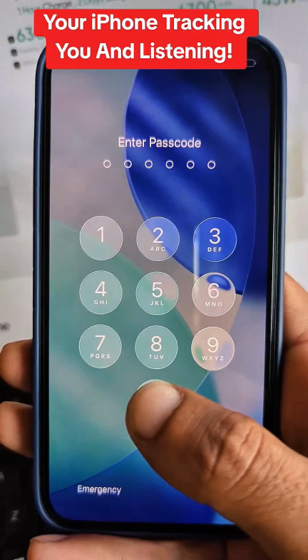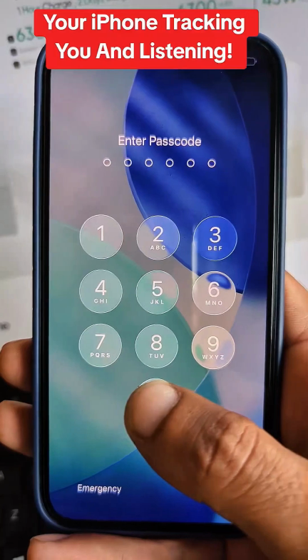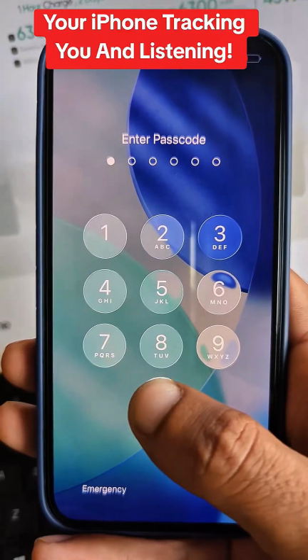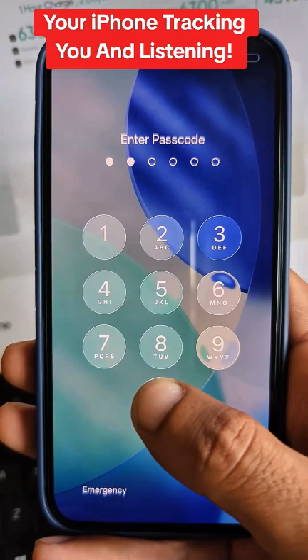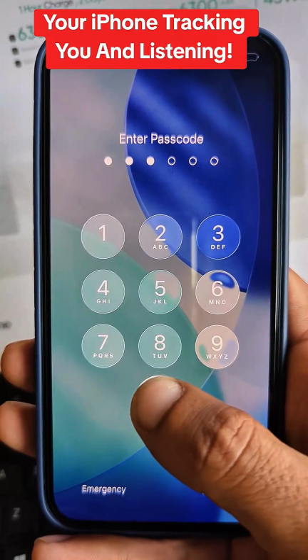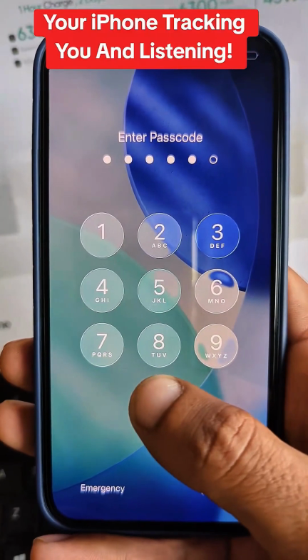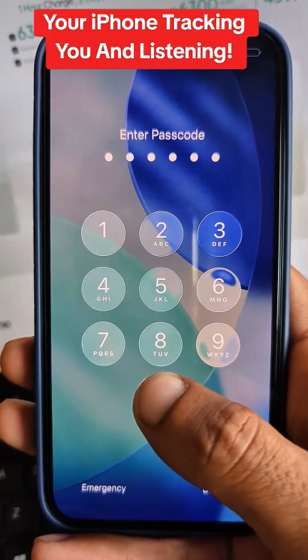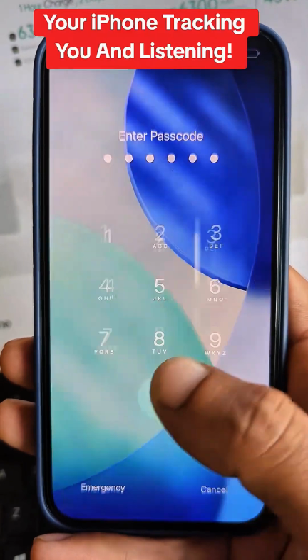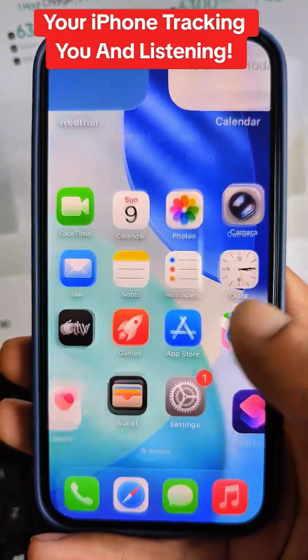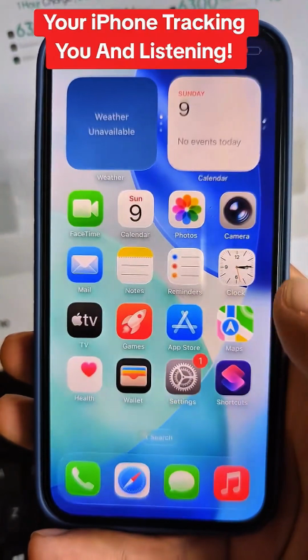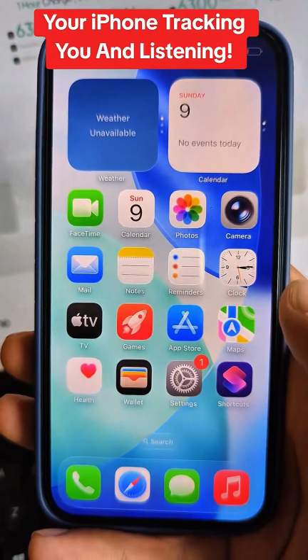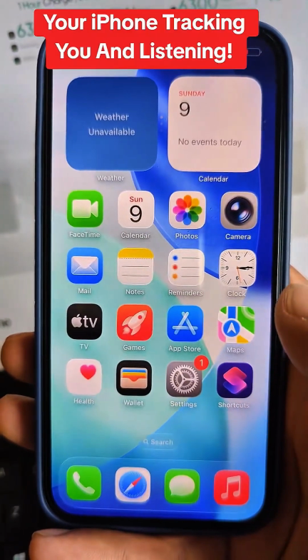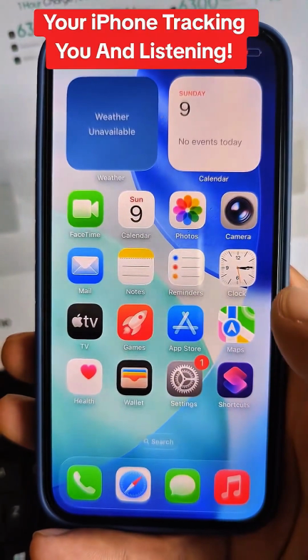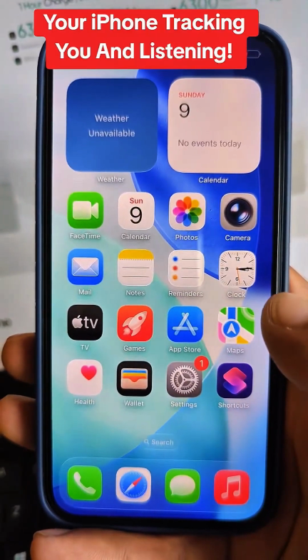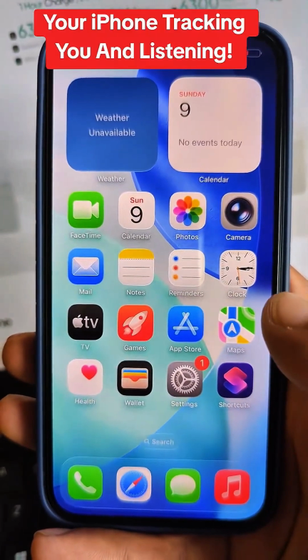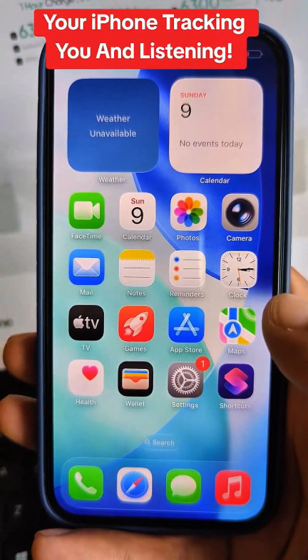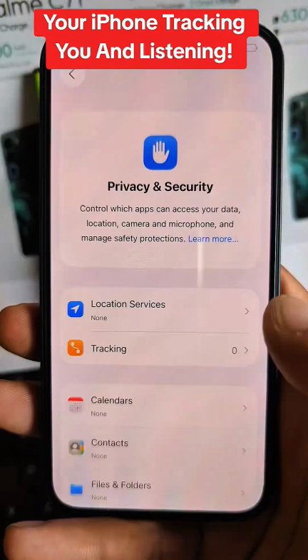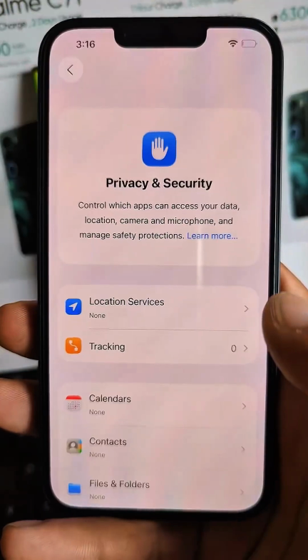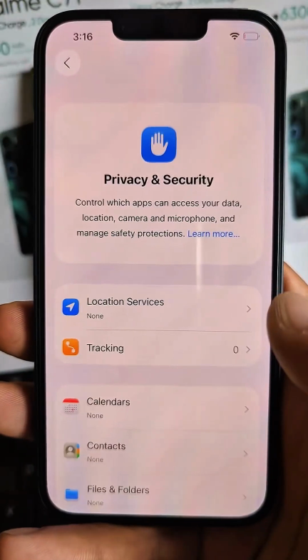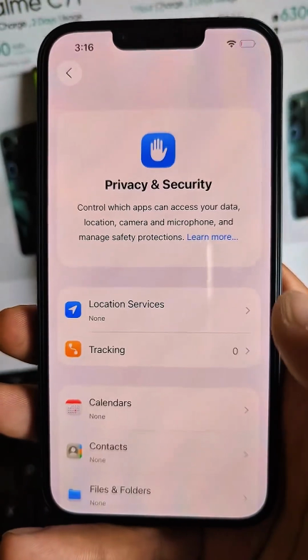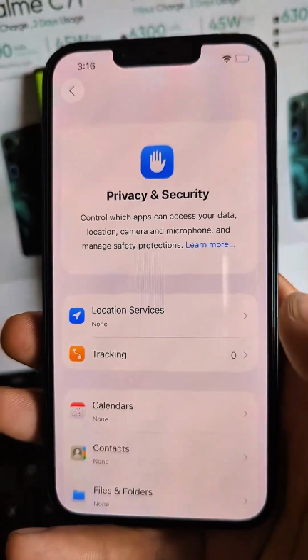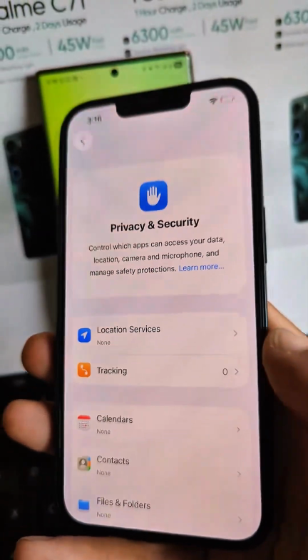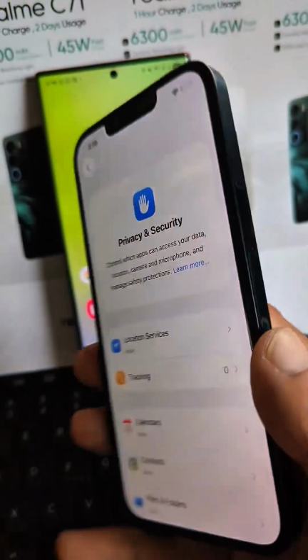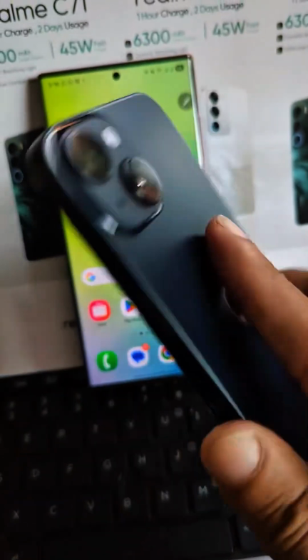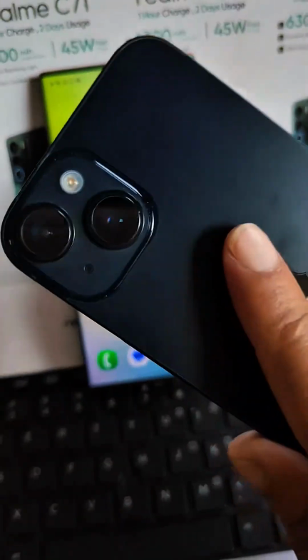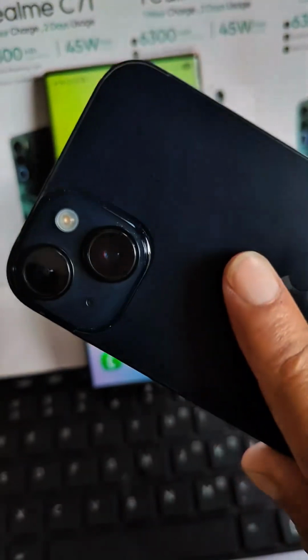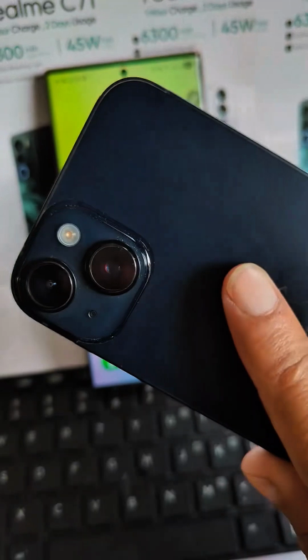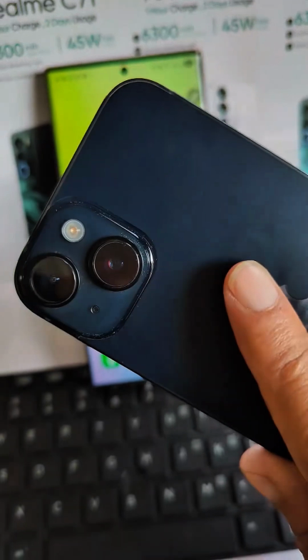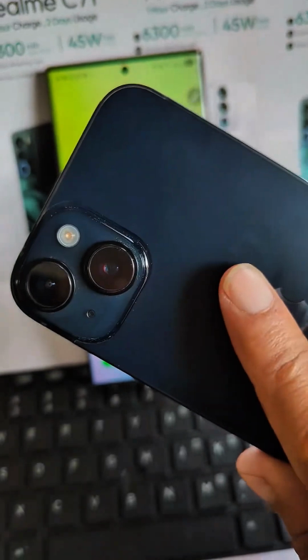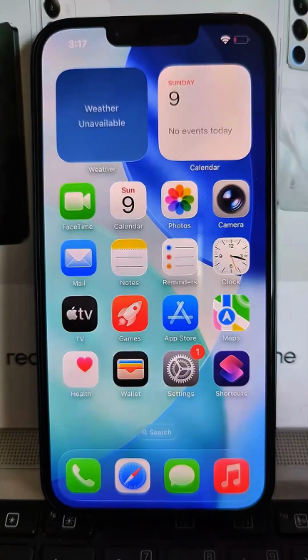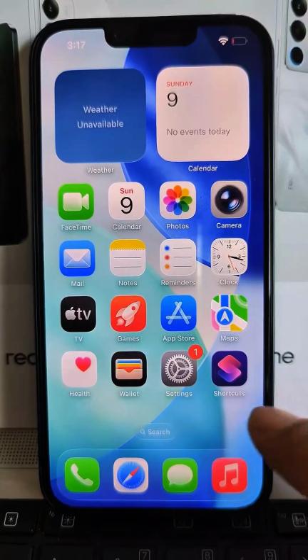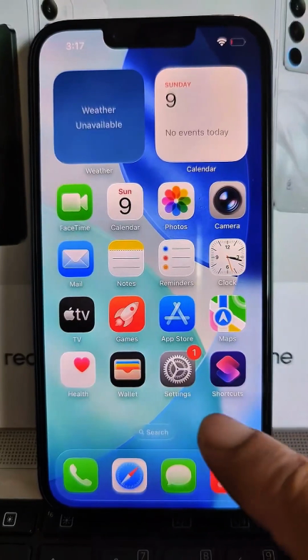Did you know your iPhone is tracking everything you do? Your location, your voice, even how you move. Let's fix that right now.